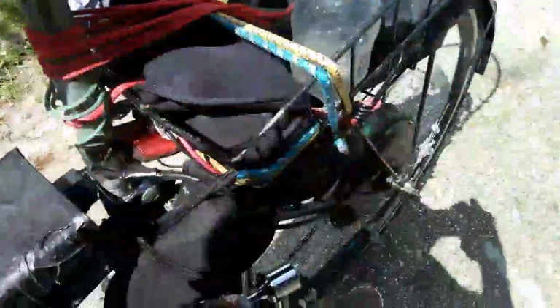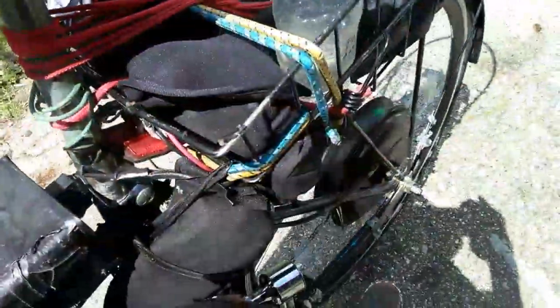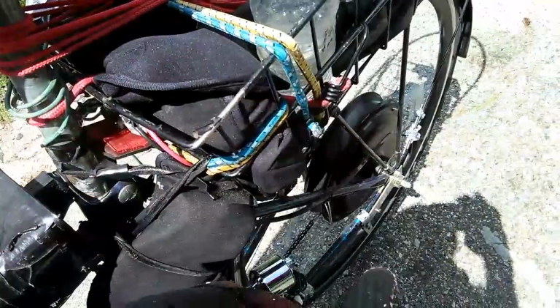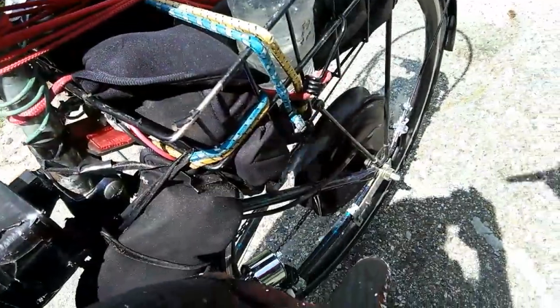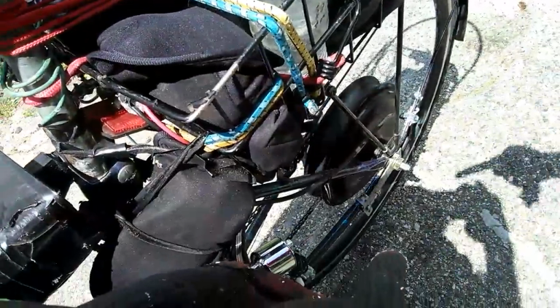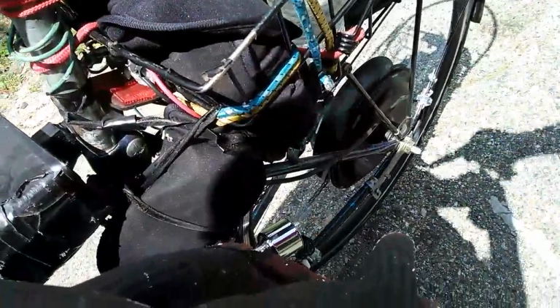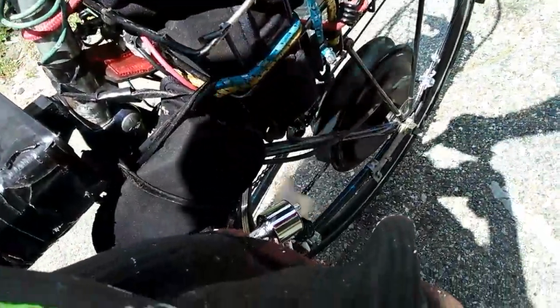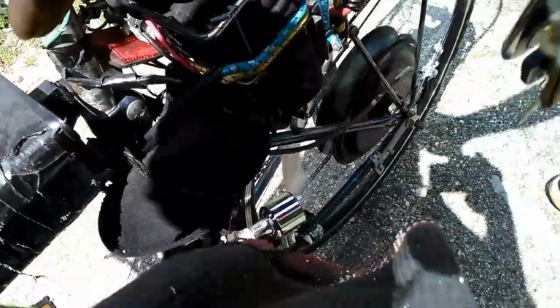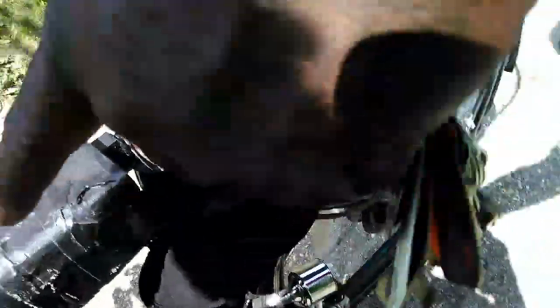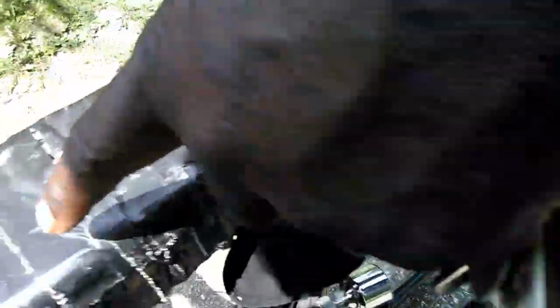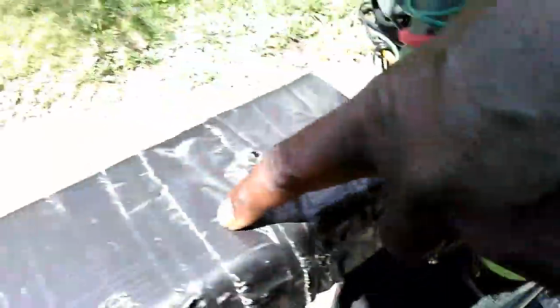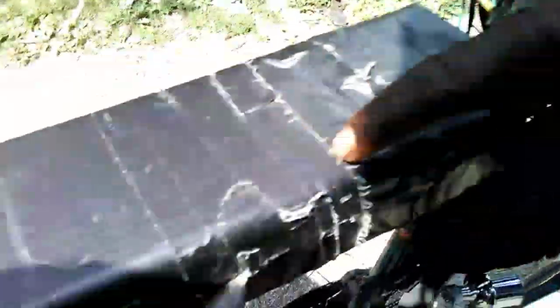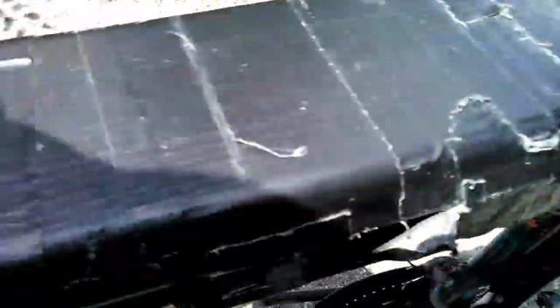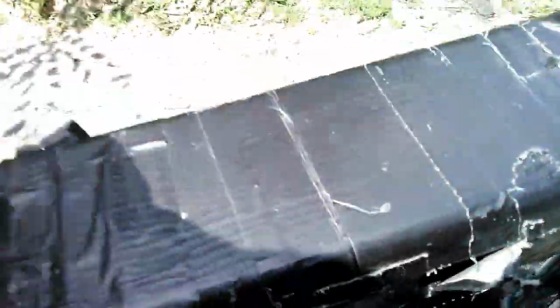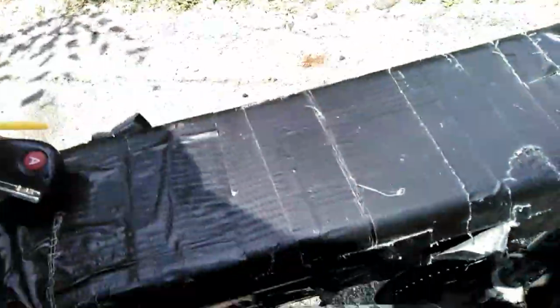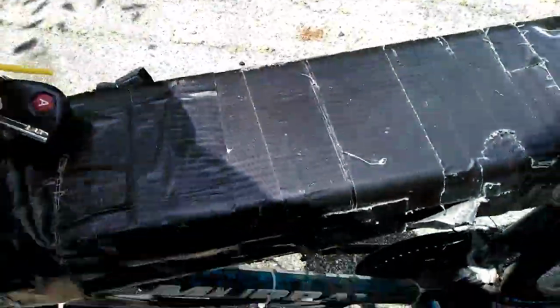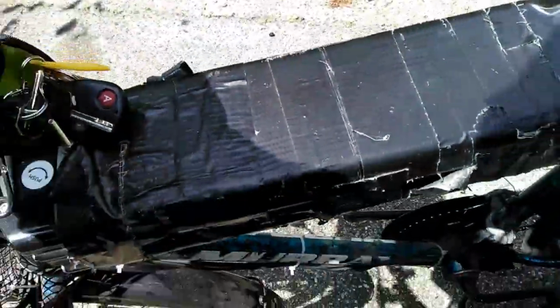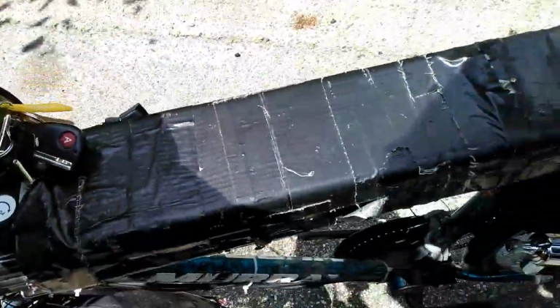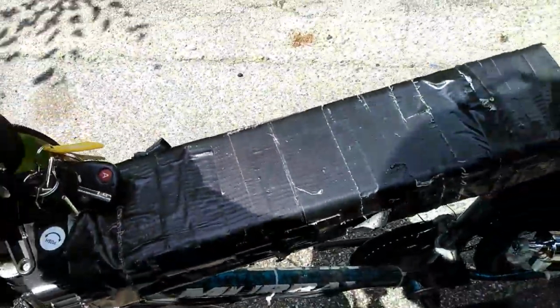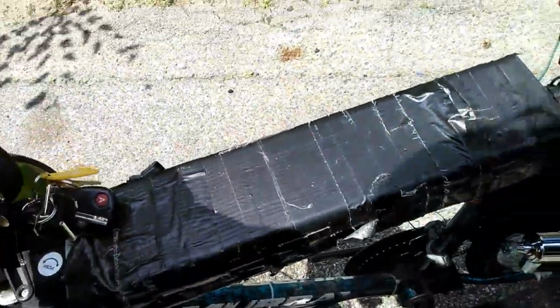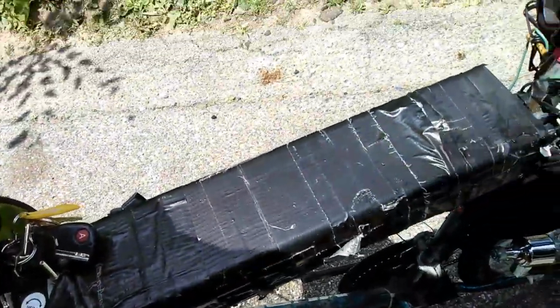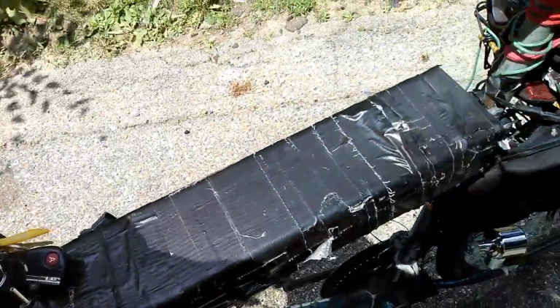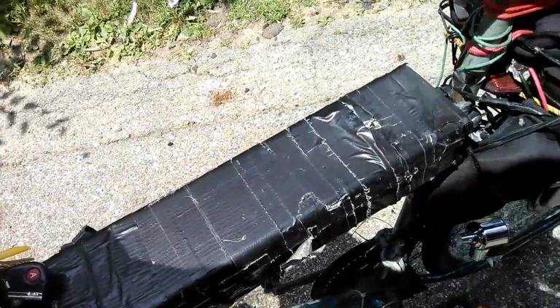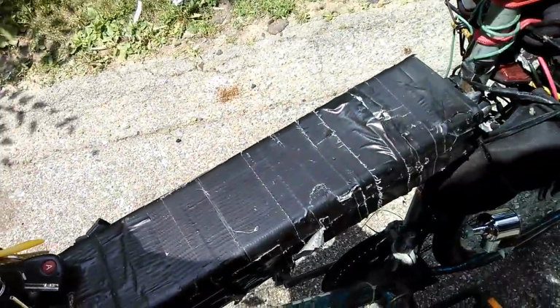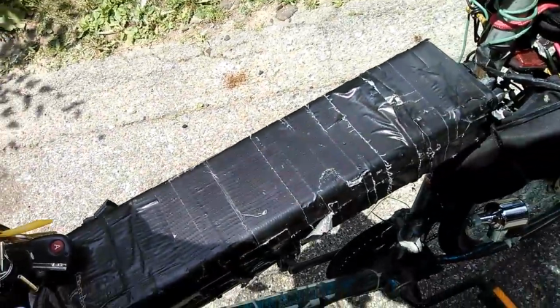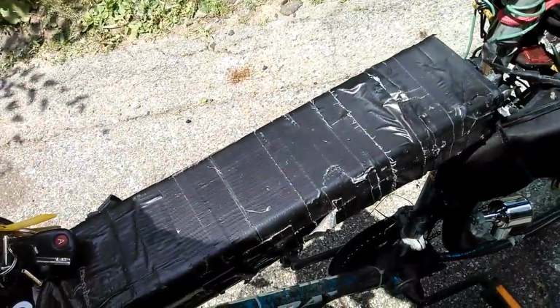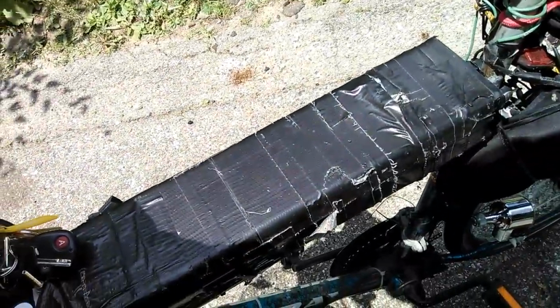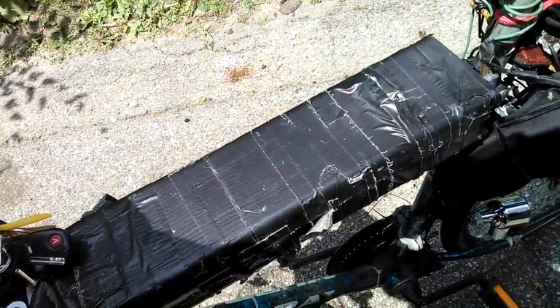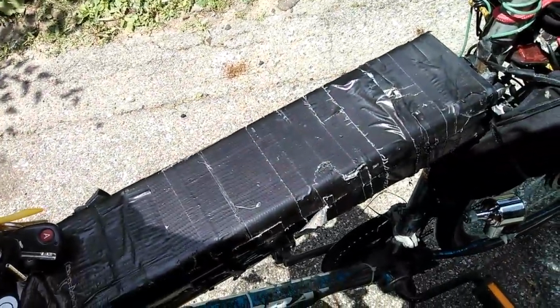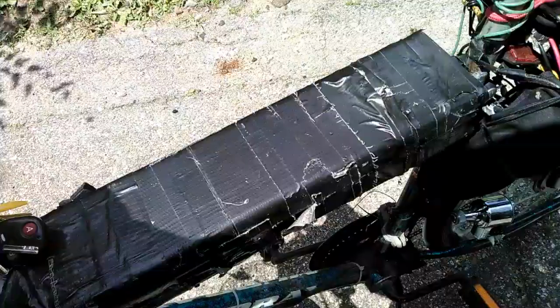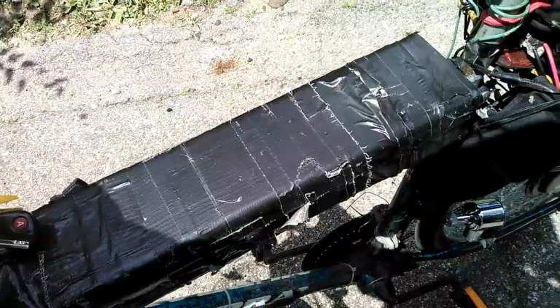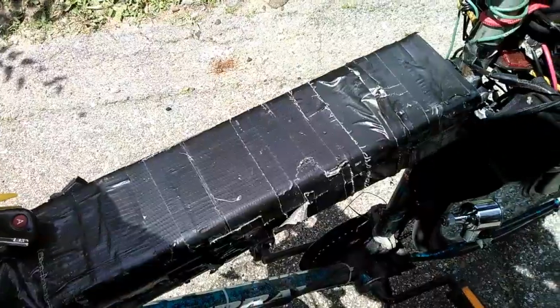That's the battery pack right there. That there cost me $519 all by itself.